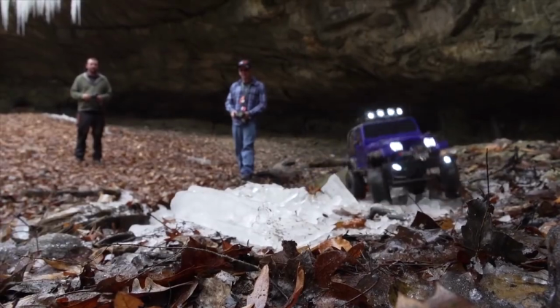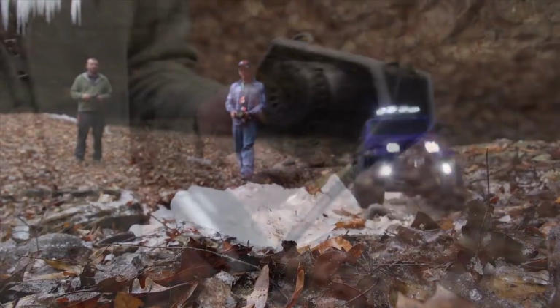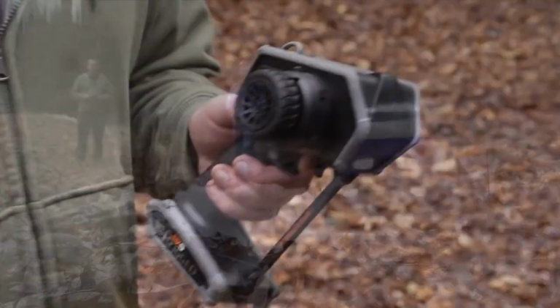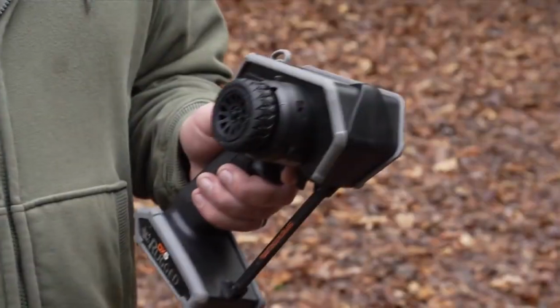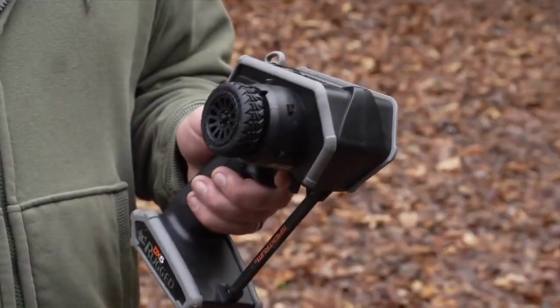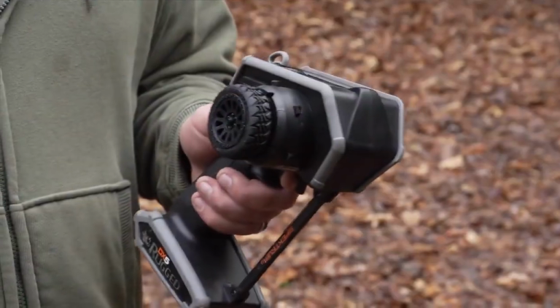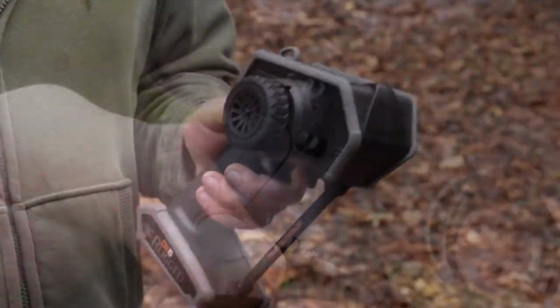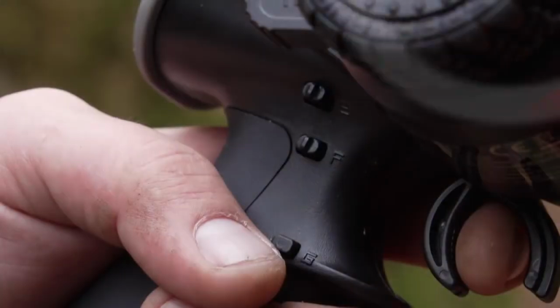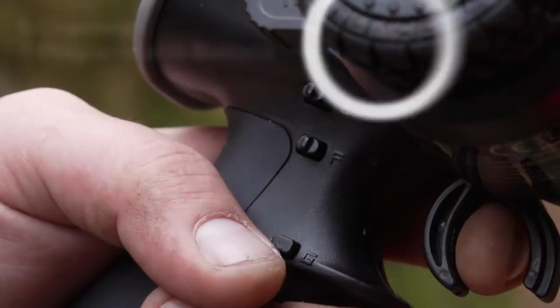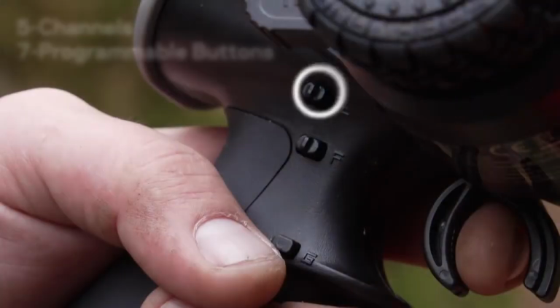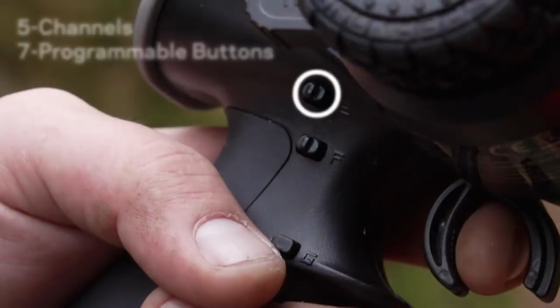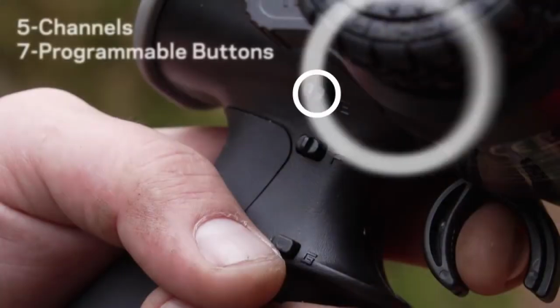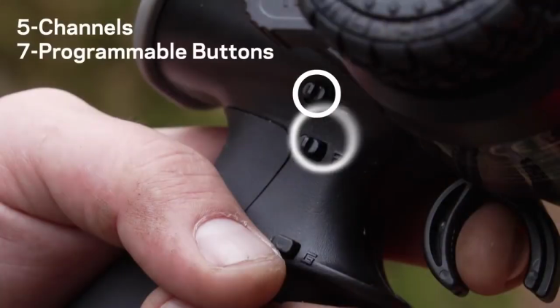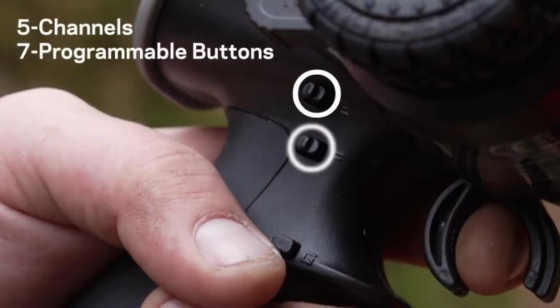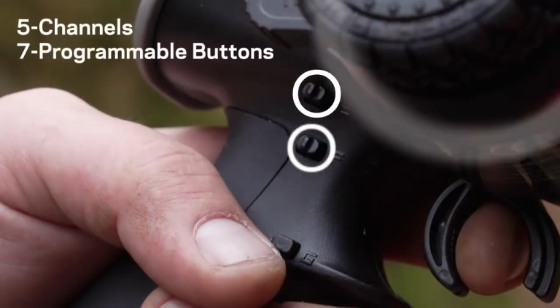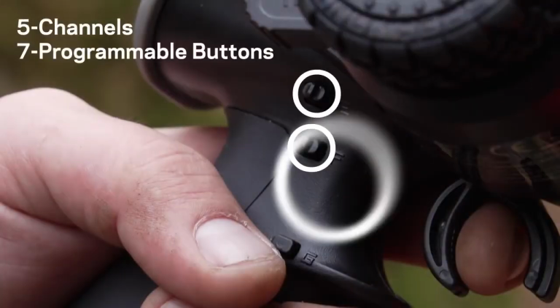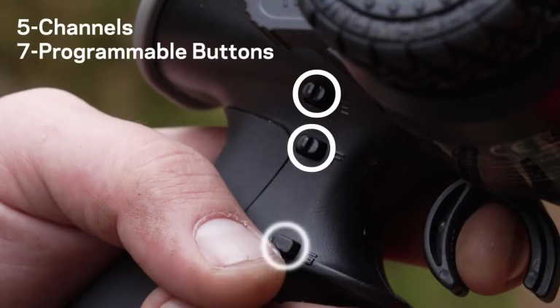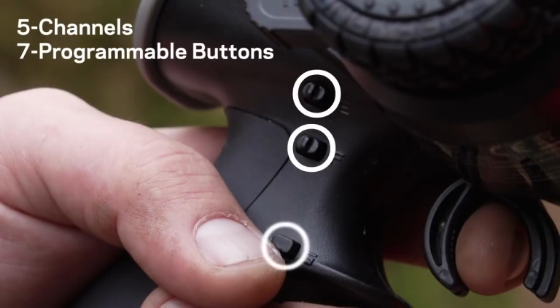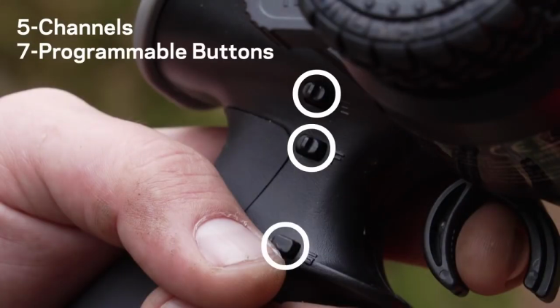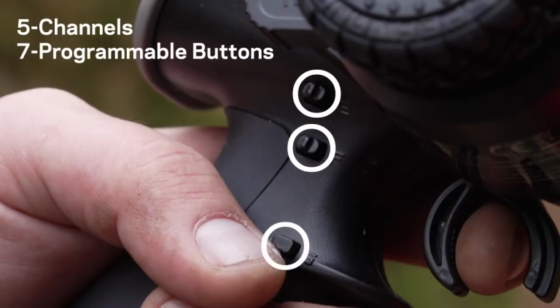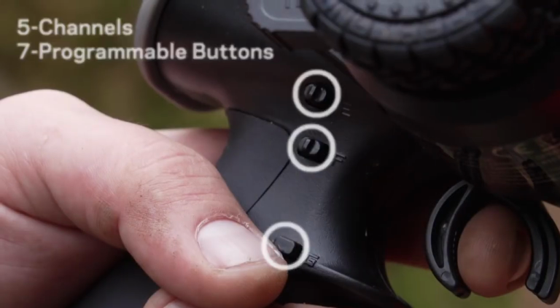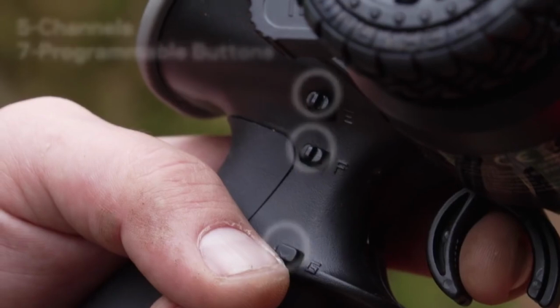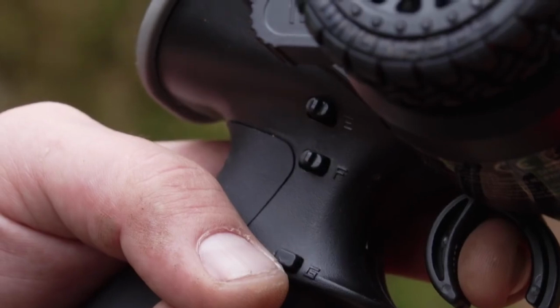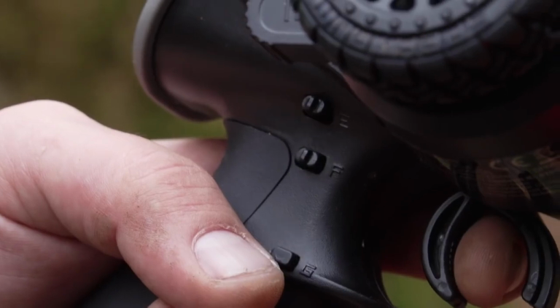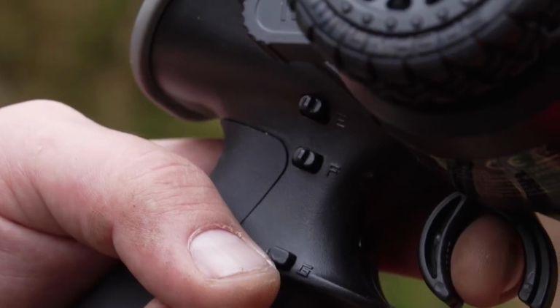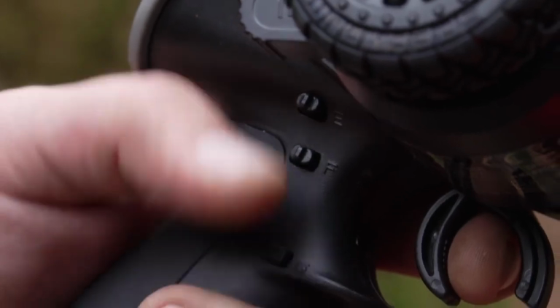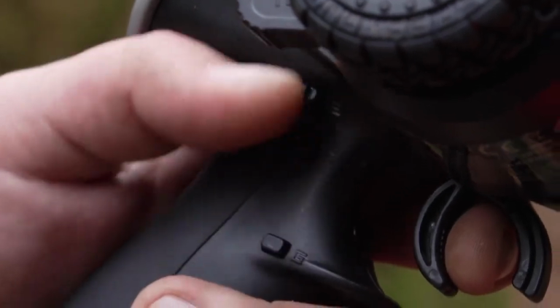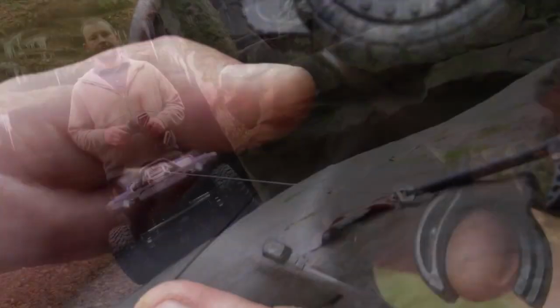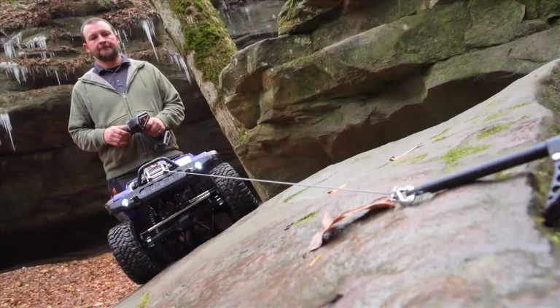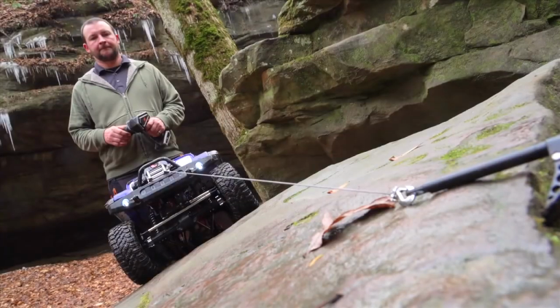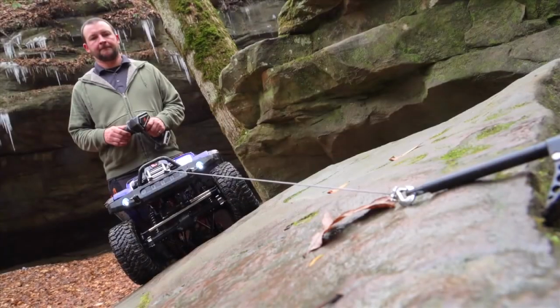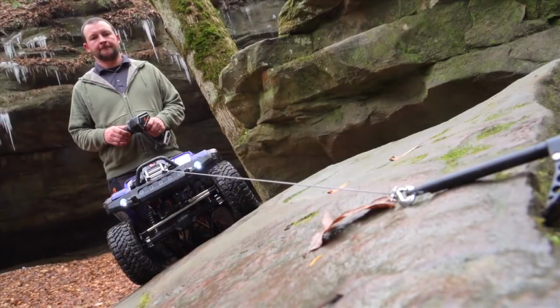Conquer the wild. With five channels, you'll have more than enough functions for lights, winches, and more.